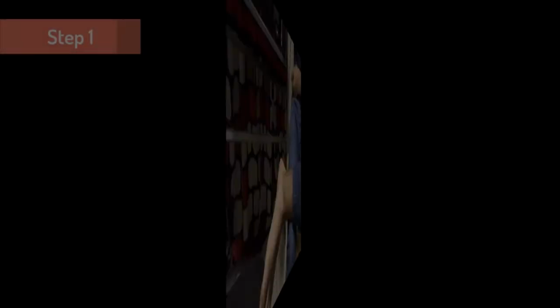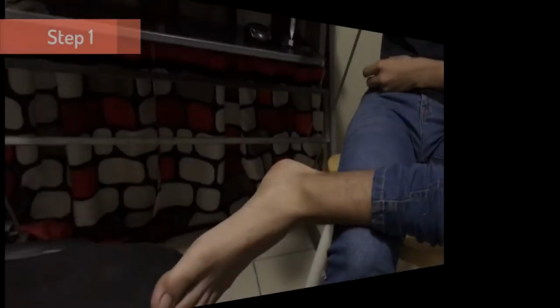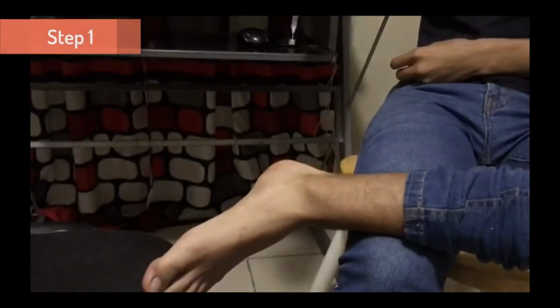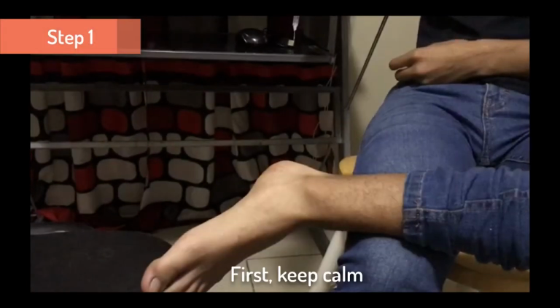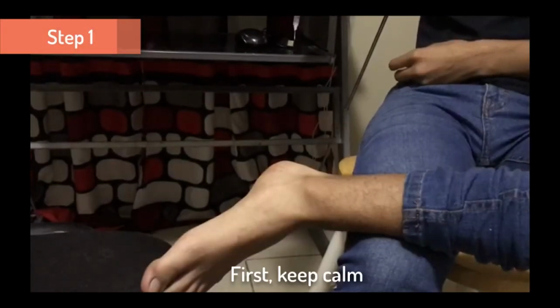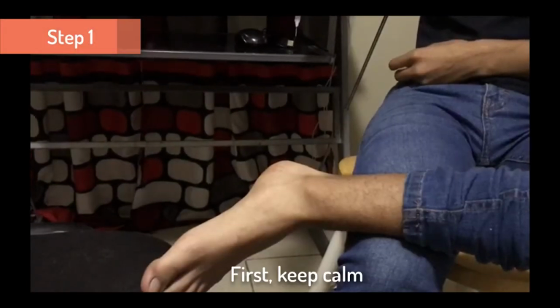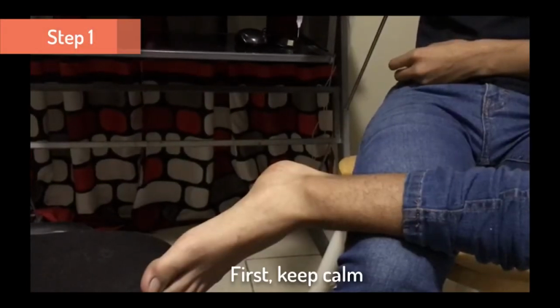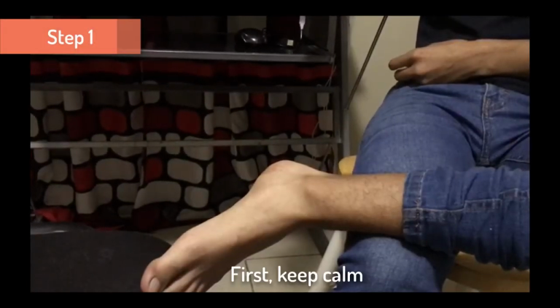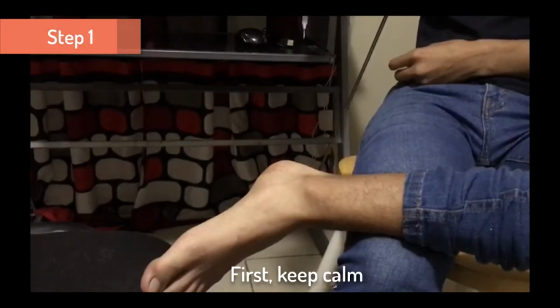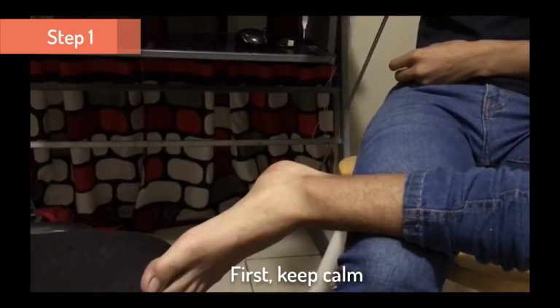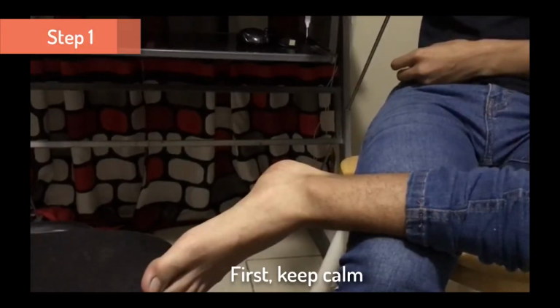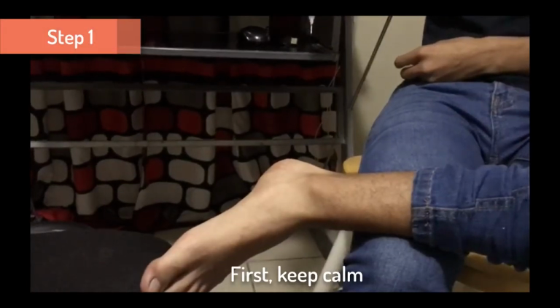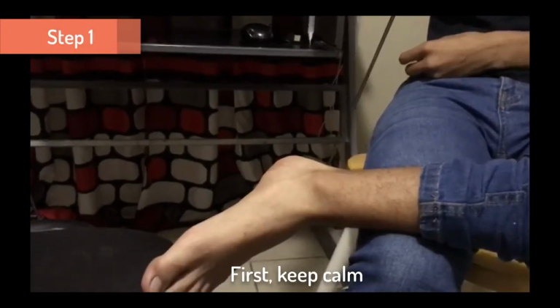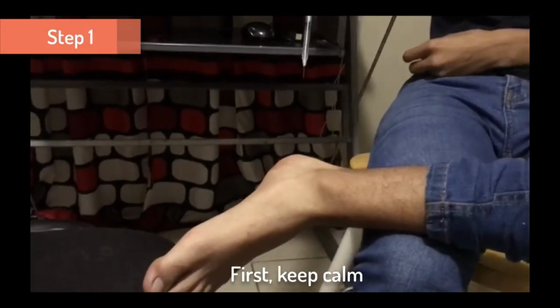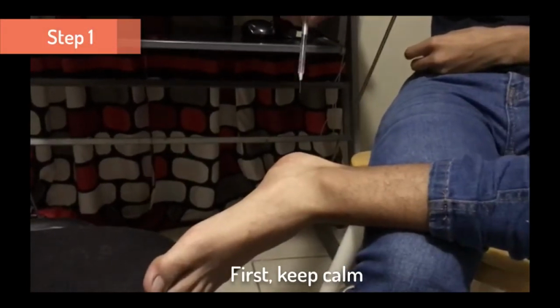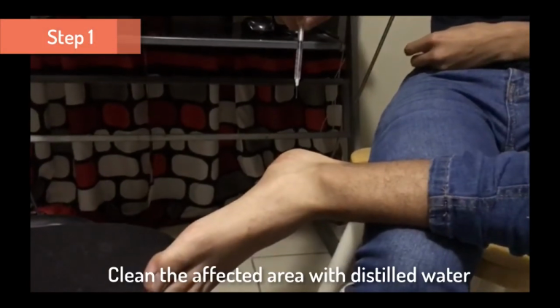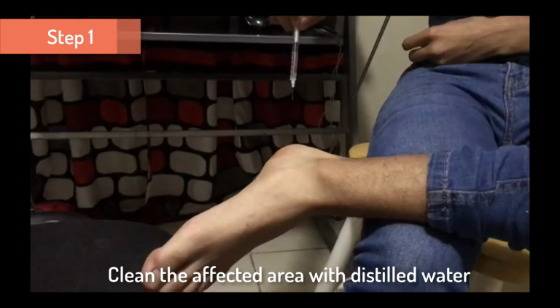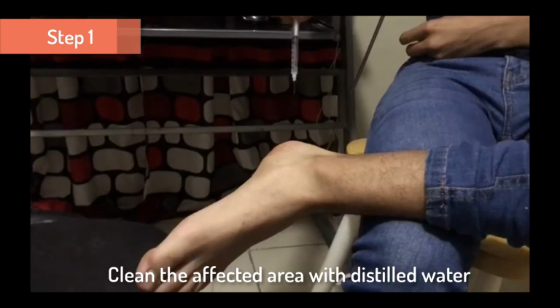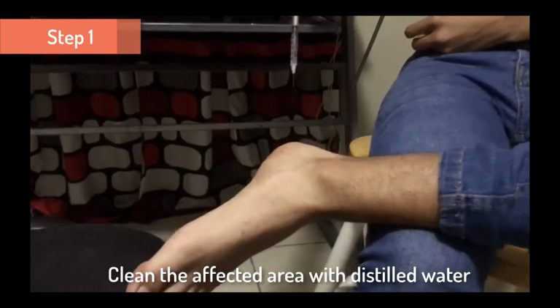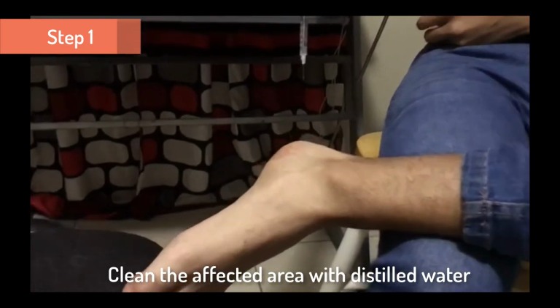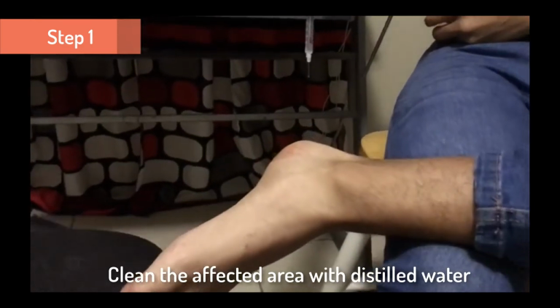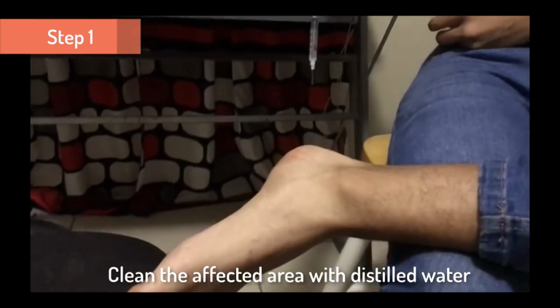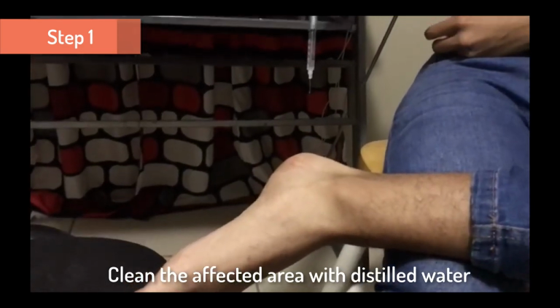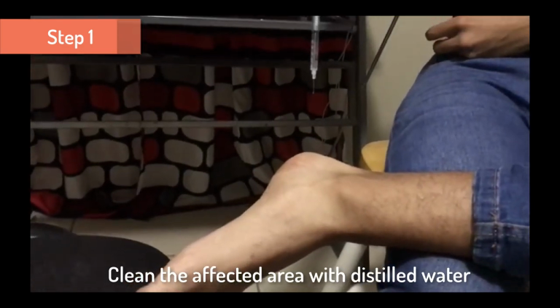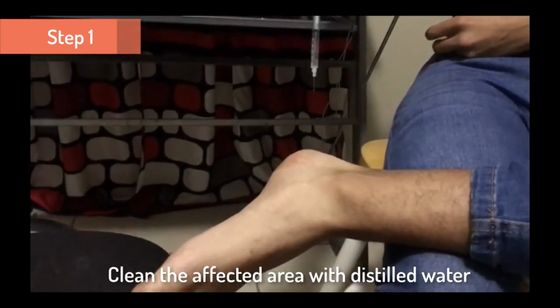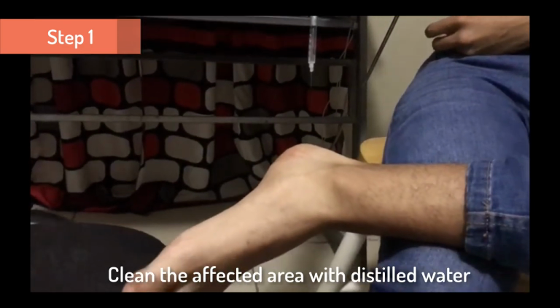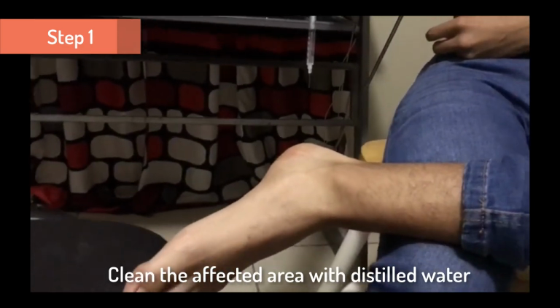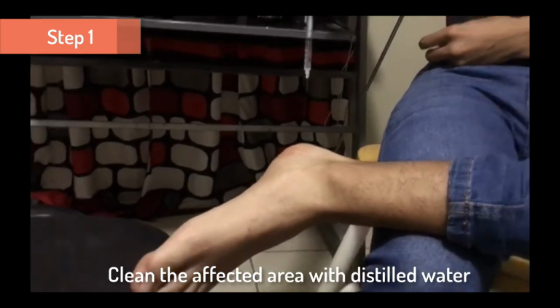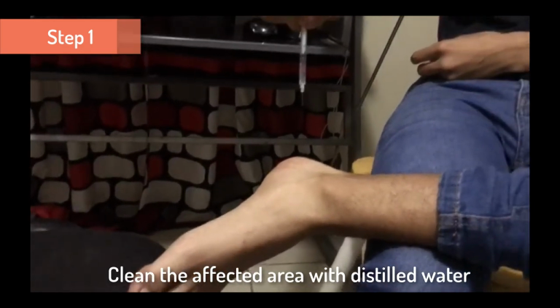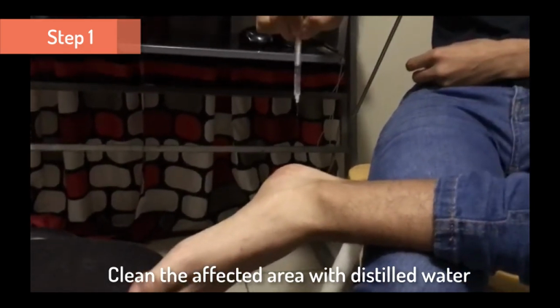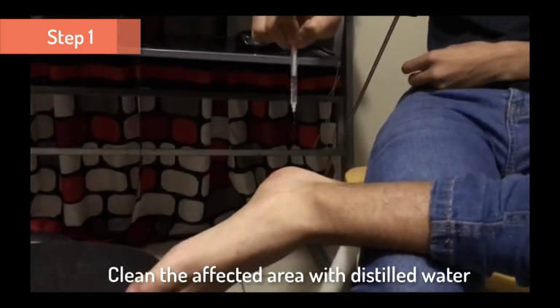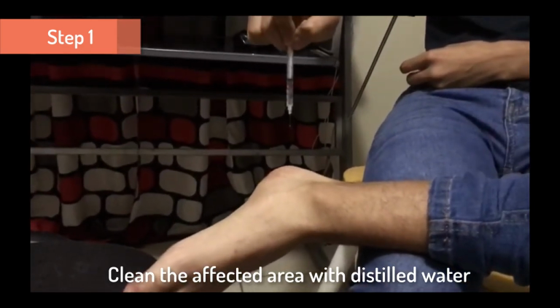Step 1. First, keep calm. Clean the affected area with still water.